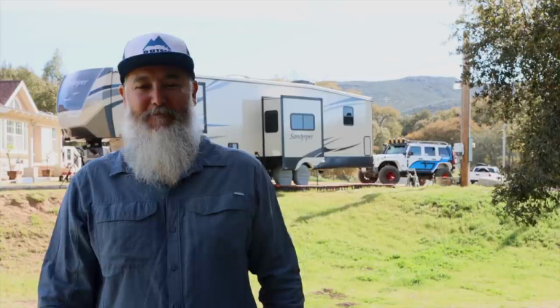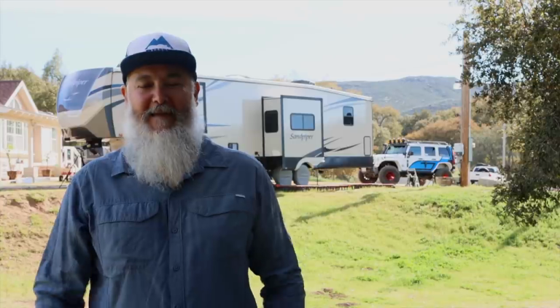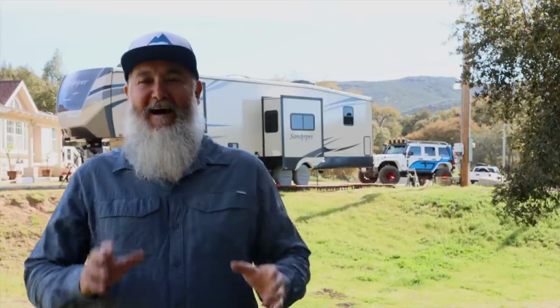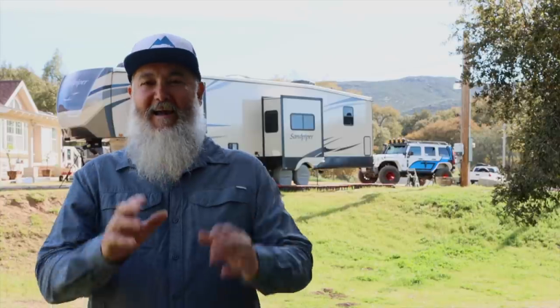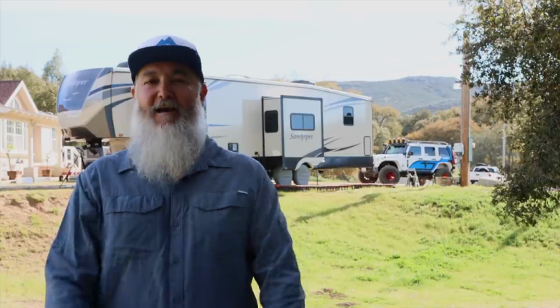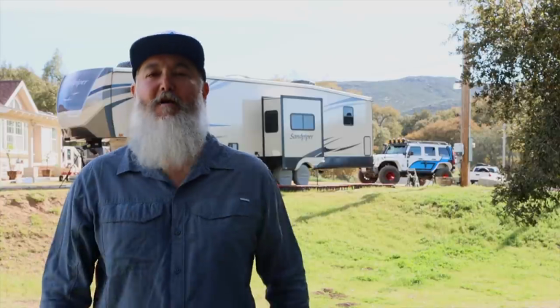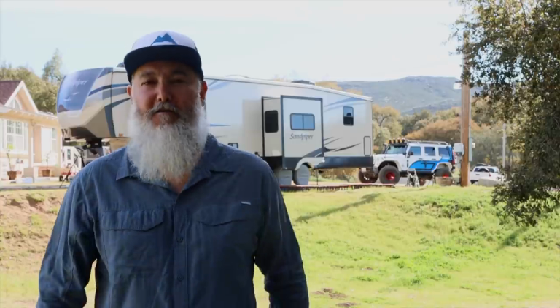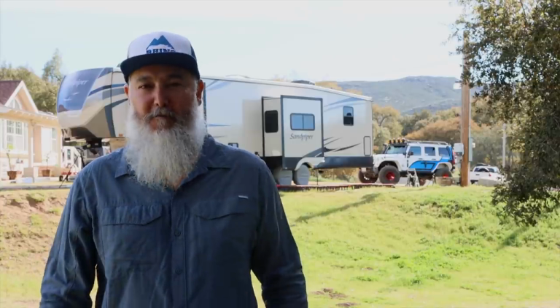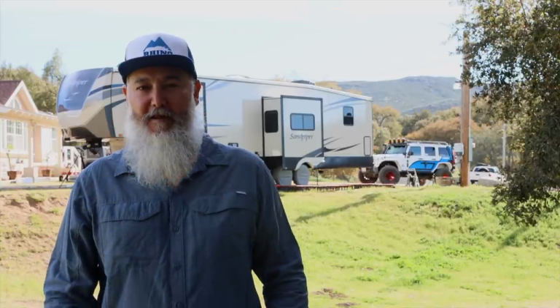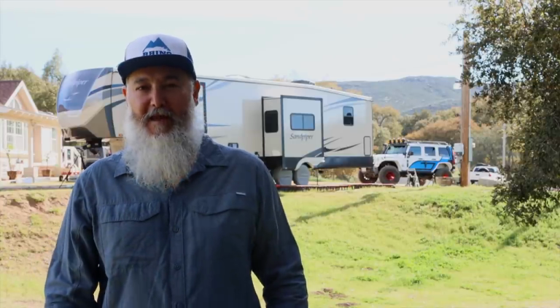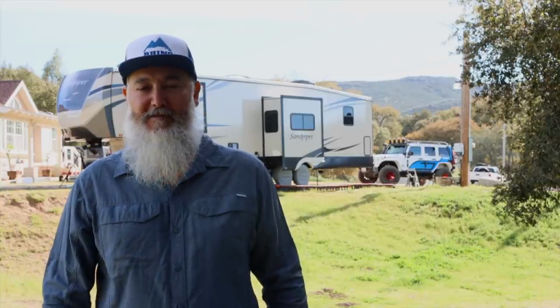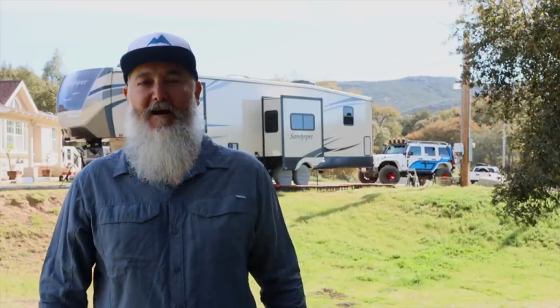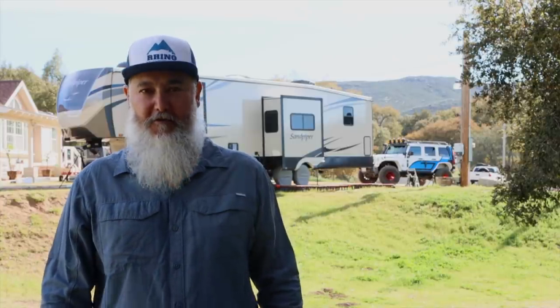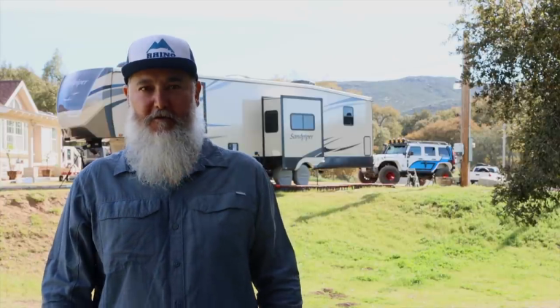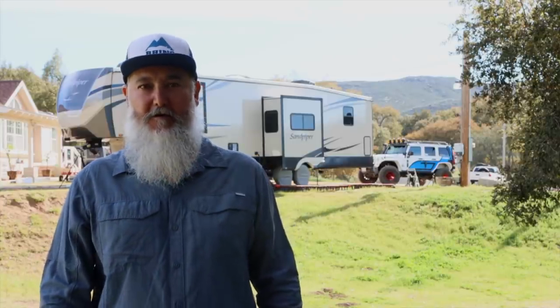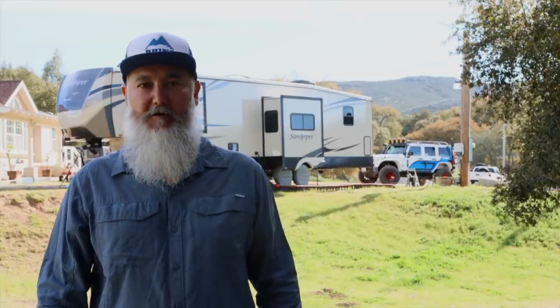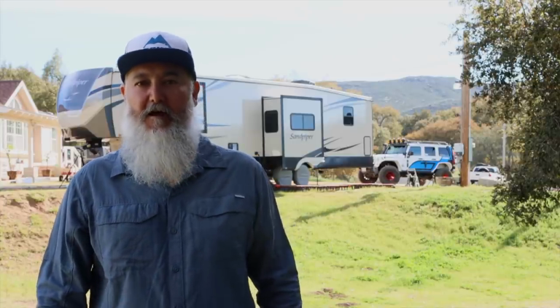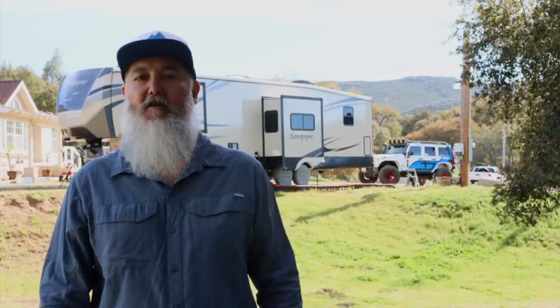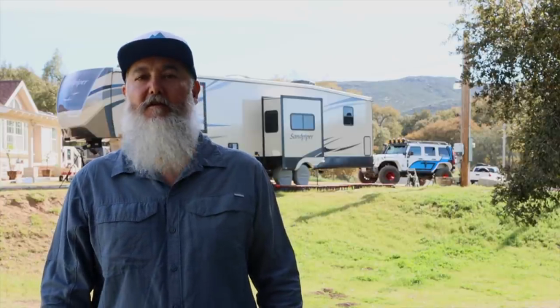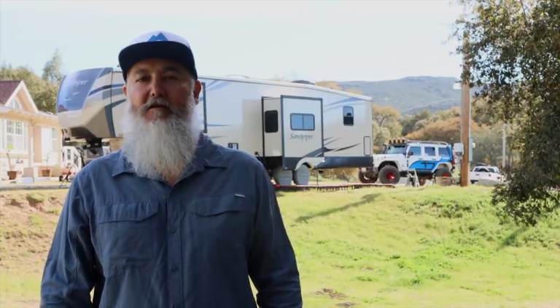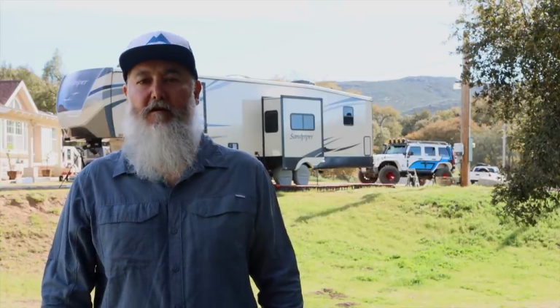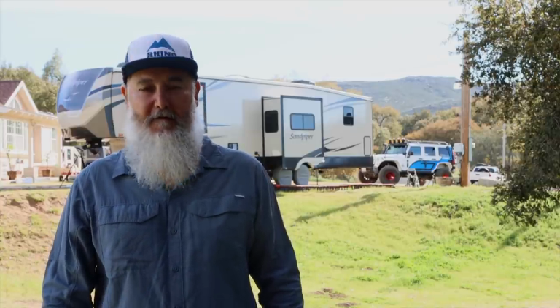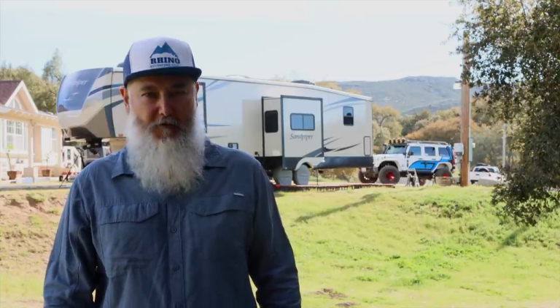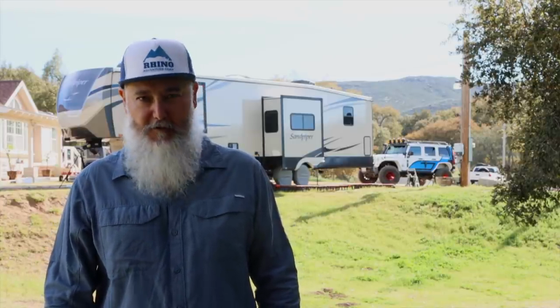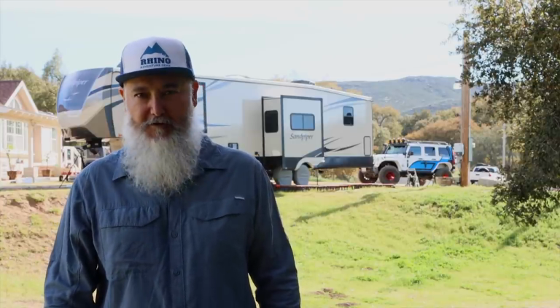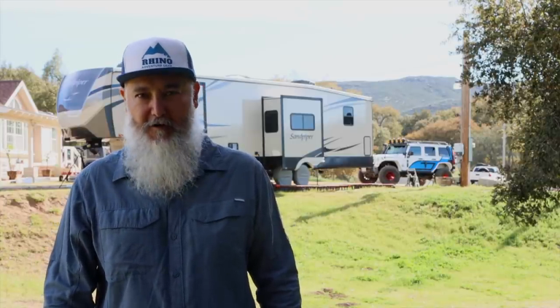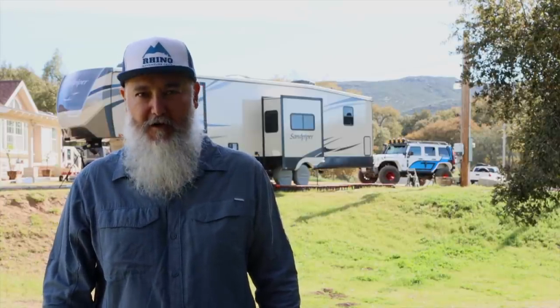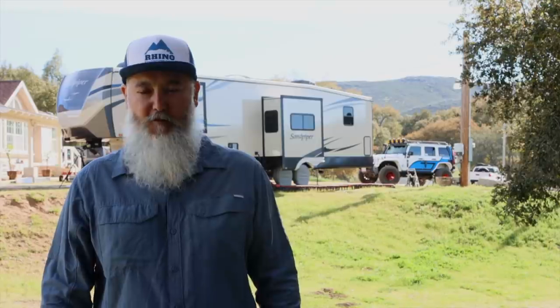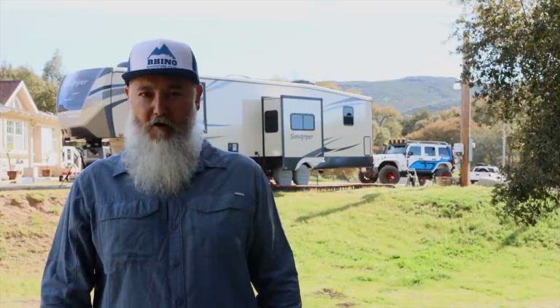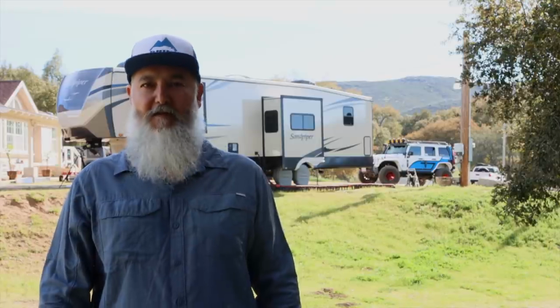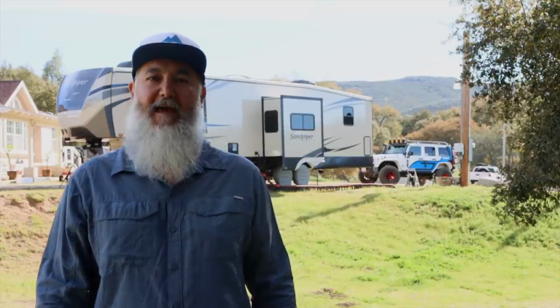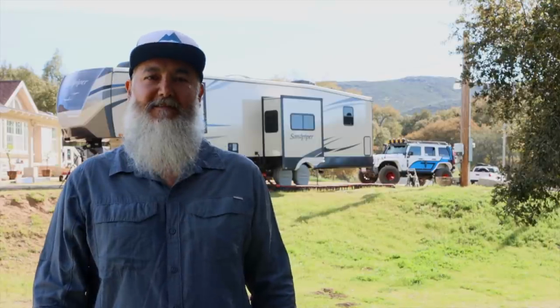Hi, I'm Marco from OverlandX, author of the cookbook The Overland Cook: Food on the Trail with OverlandX.